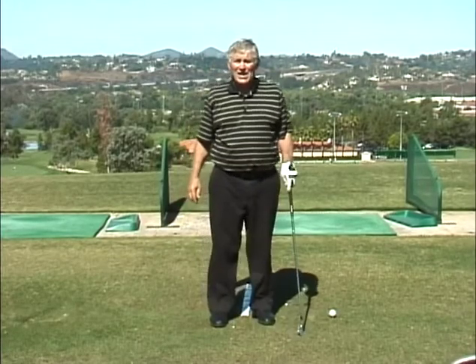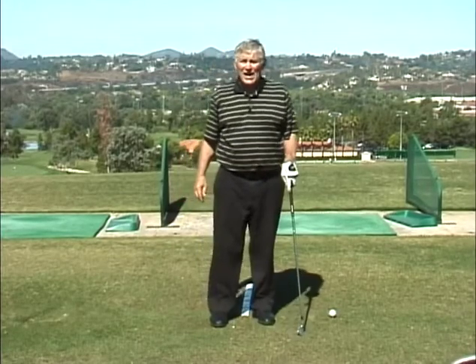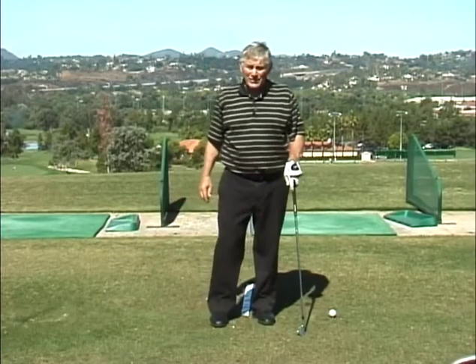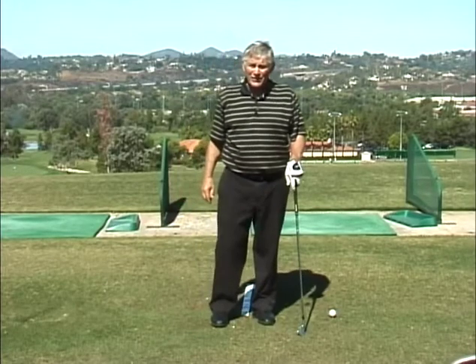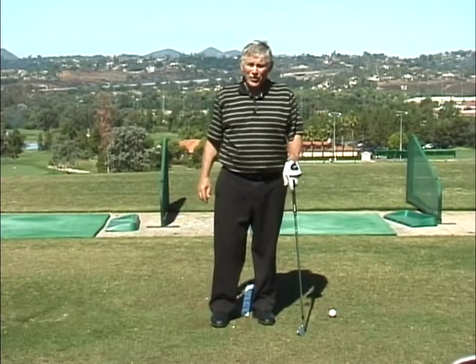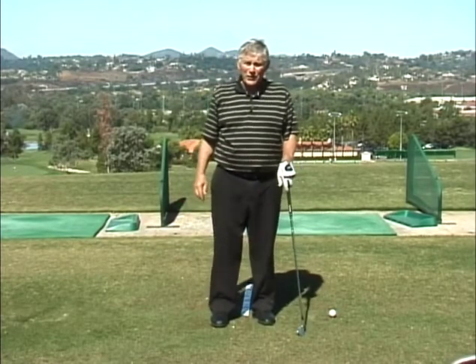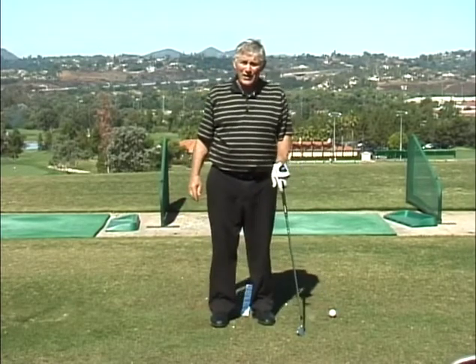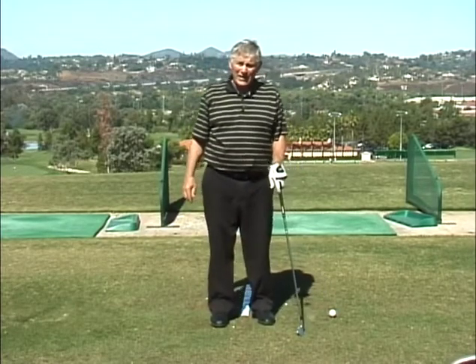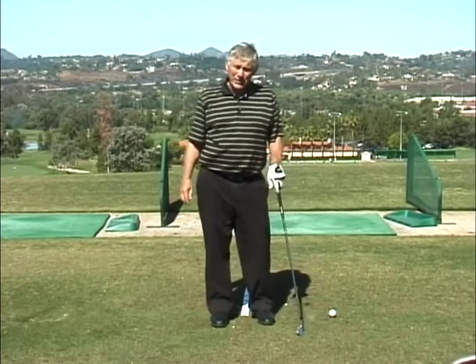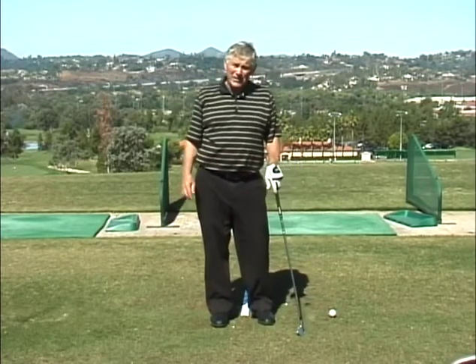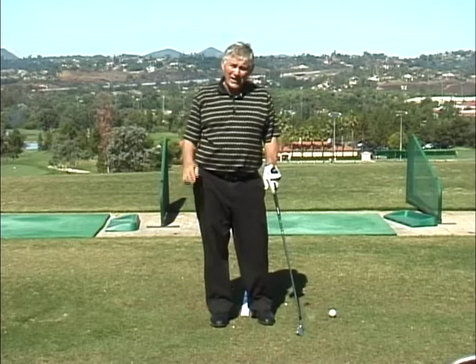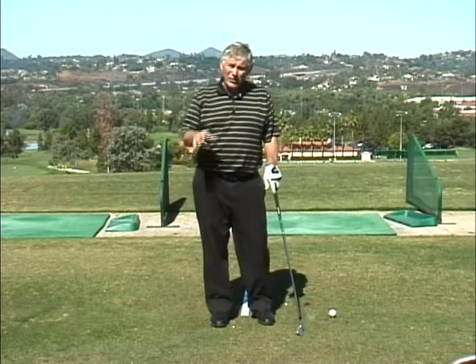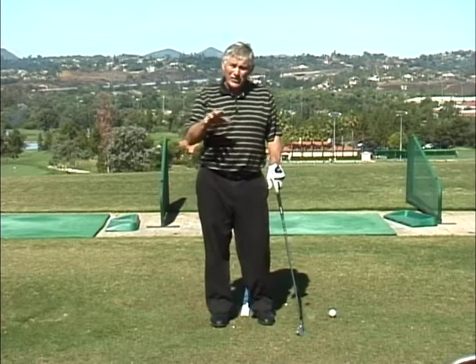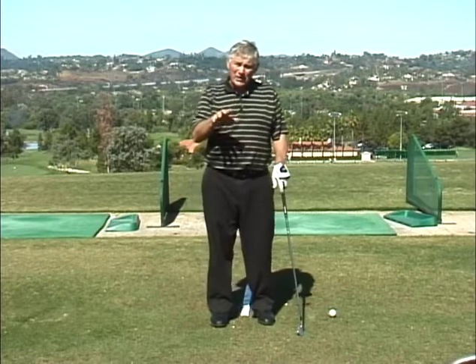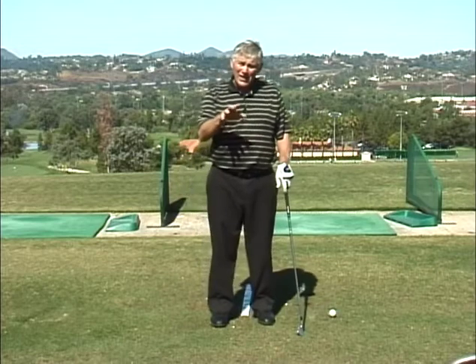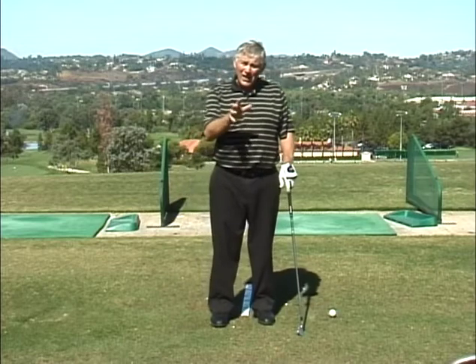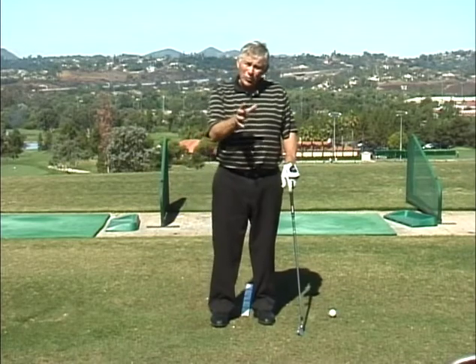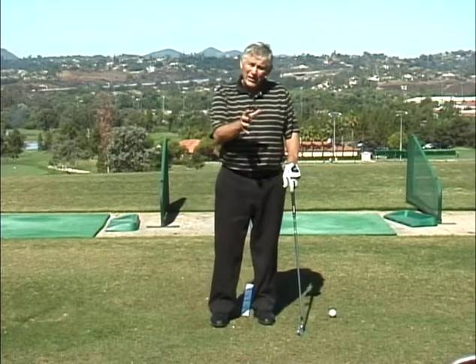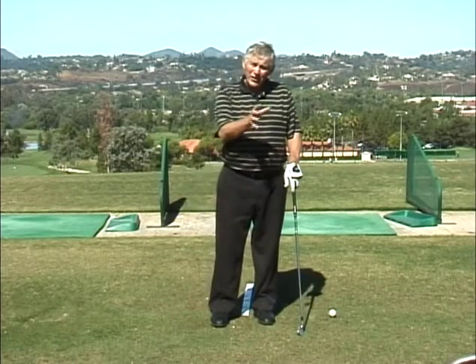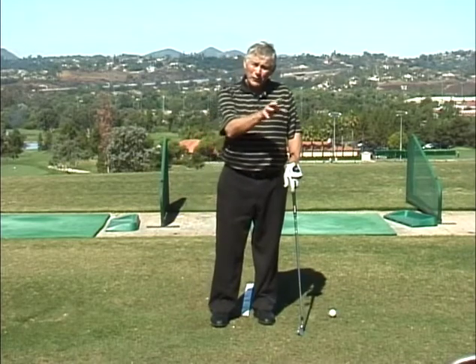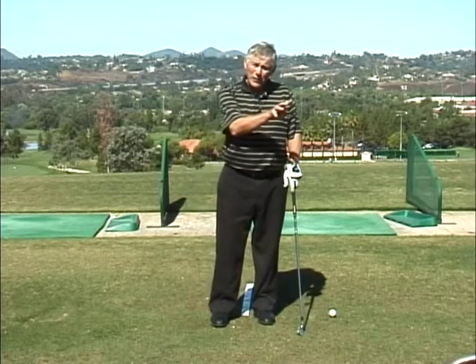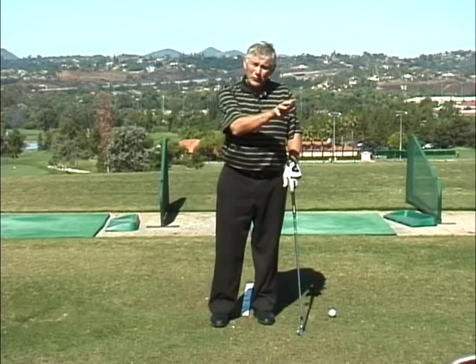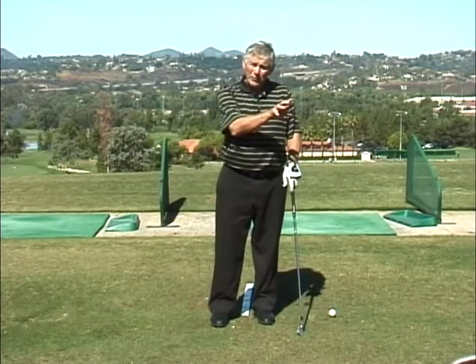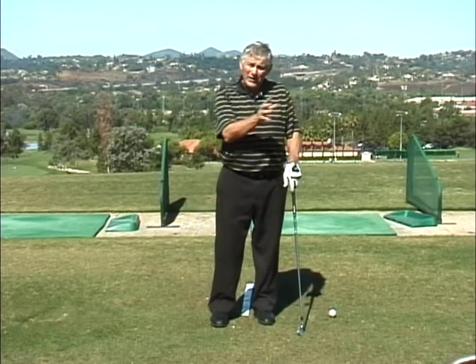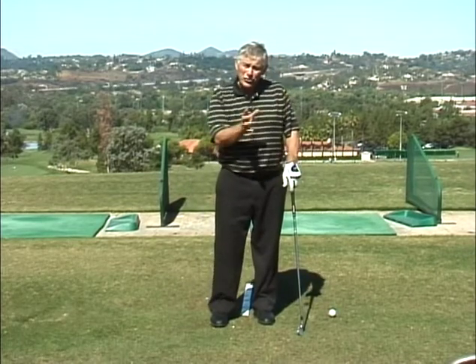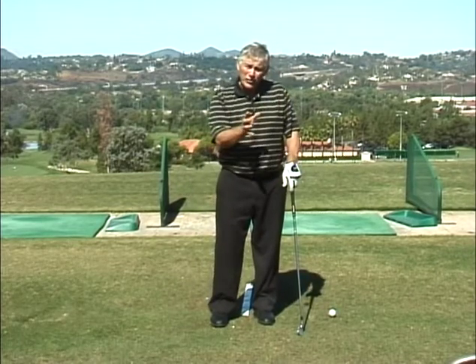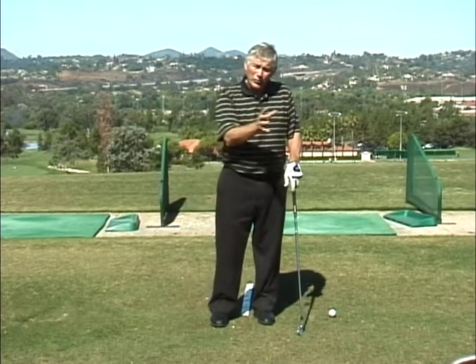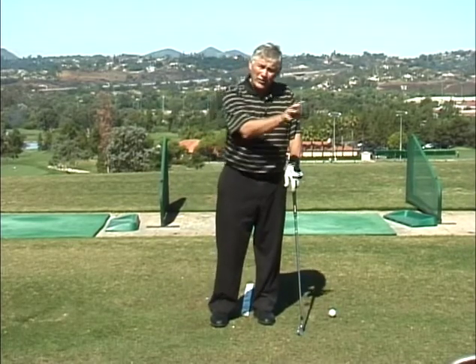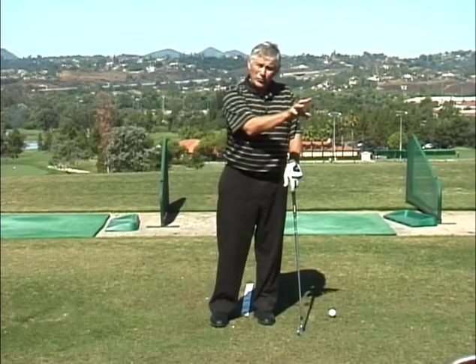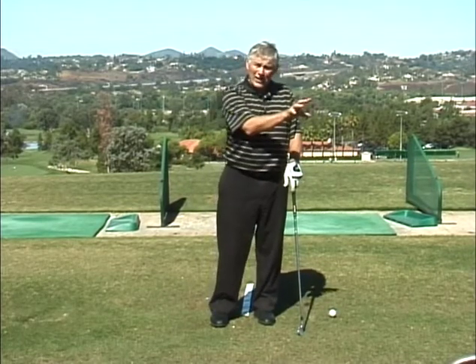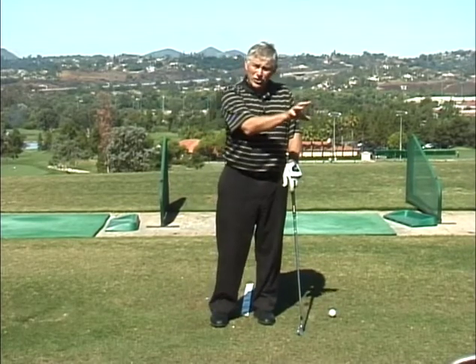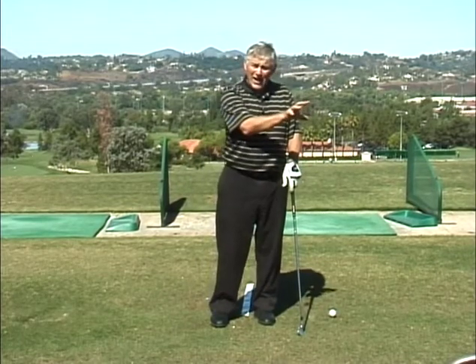Hi, I'm Steve the Golf Guy, and my tip today is going to be on working on your follow-through and making sure that you get through that shot, so a lot of those shots aren't getting pushed off to the right.